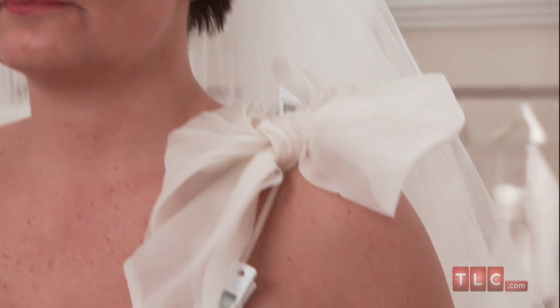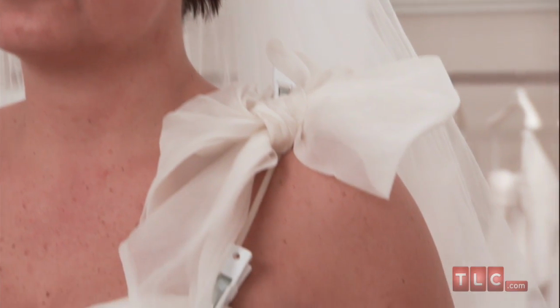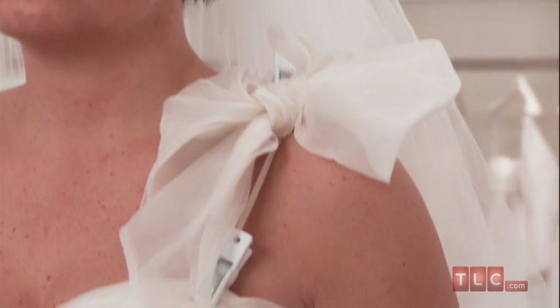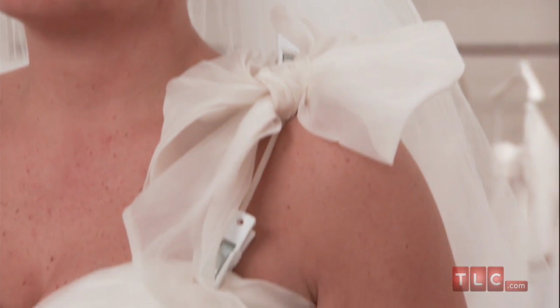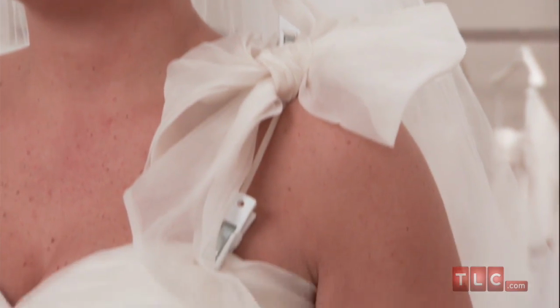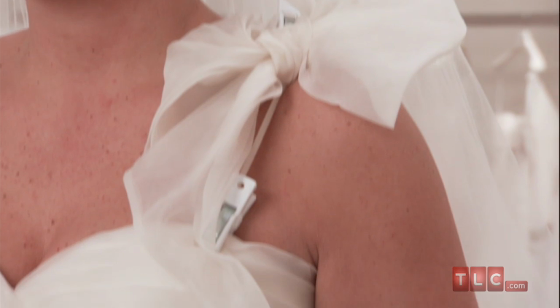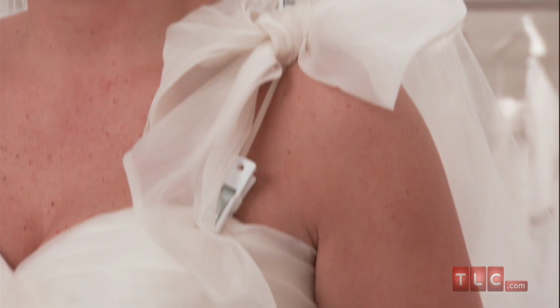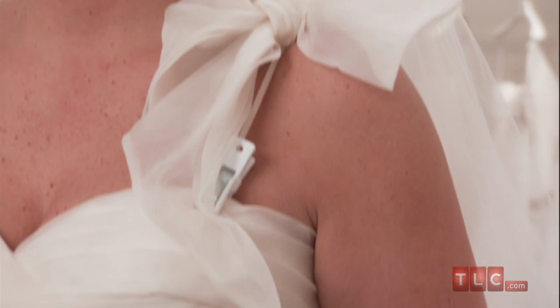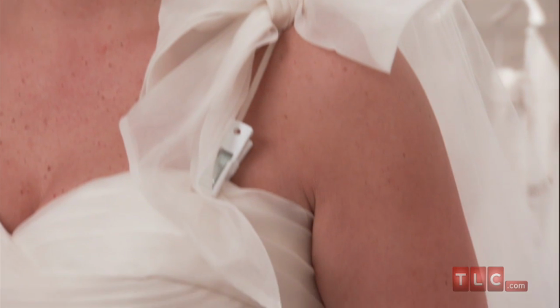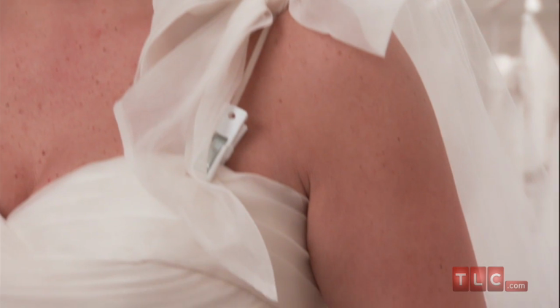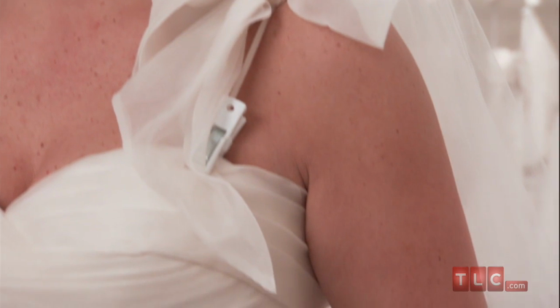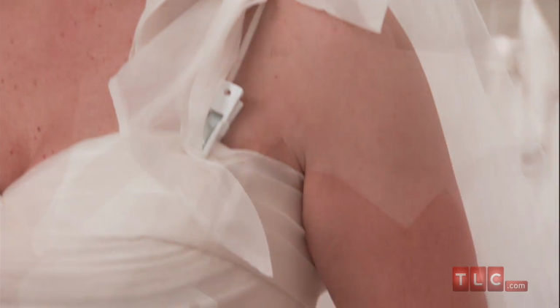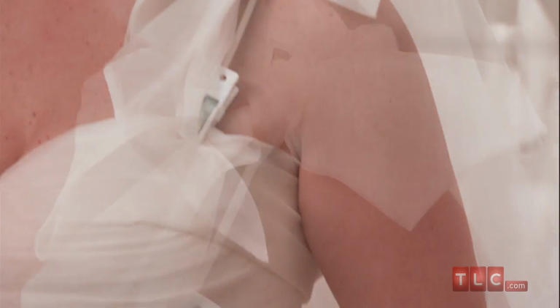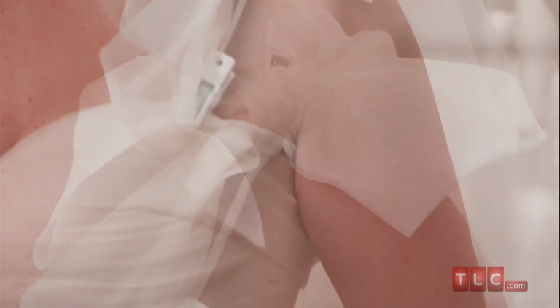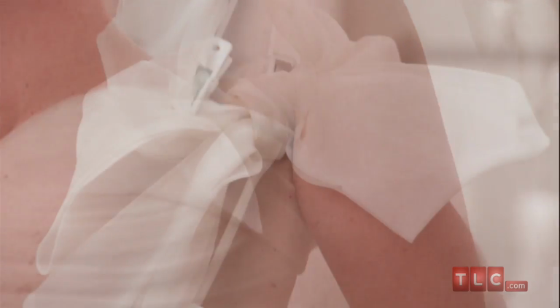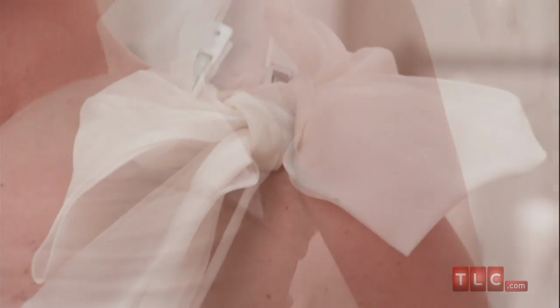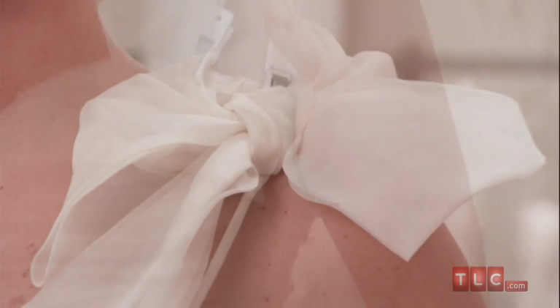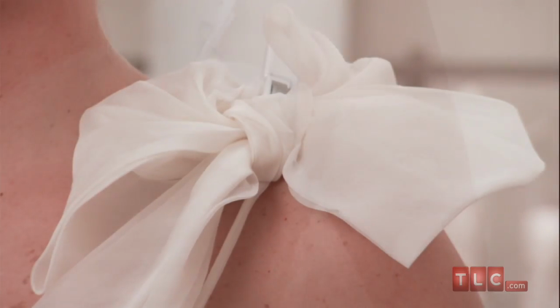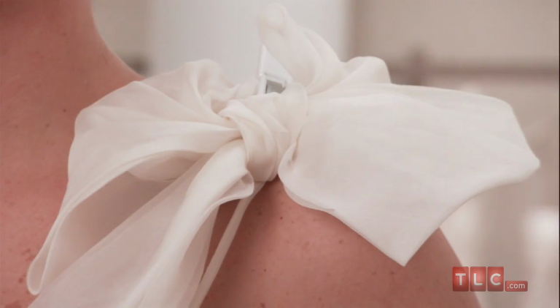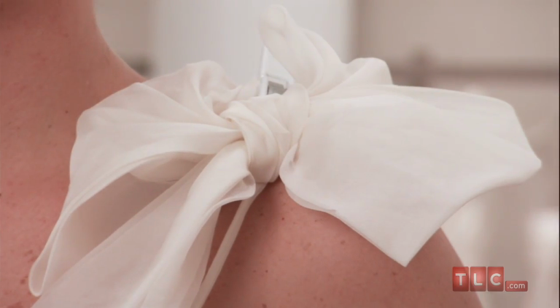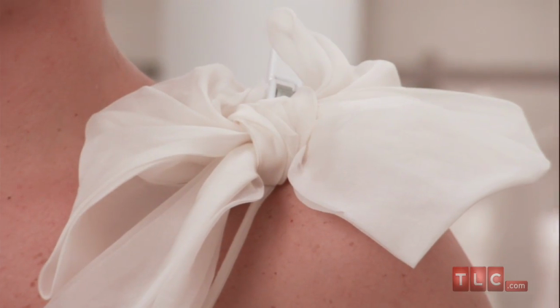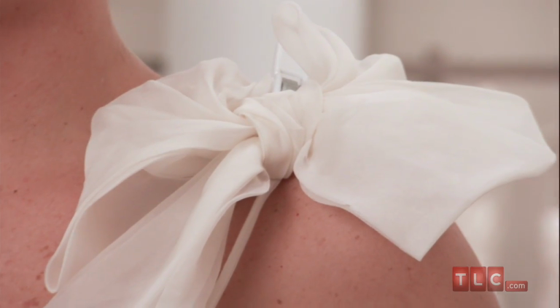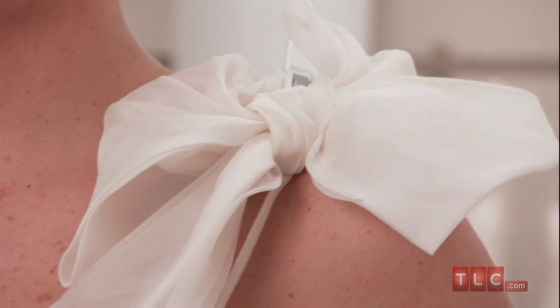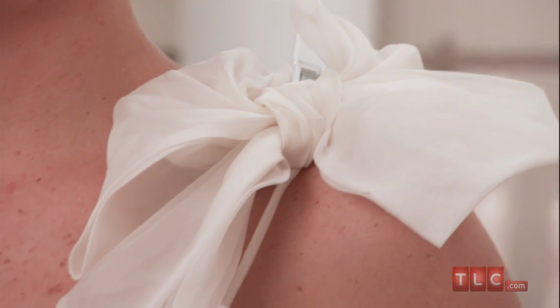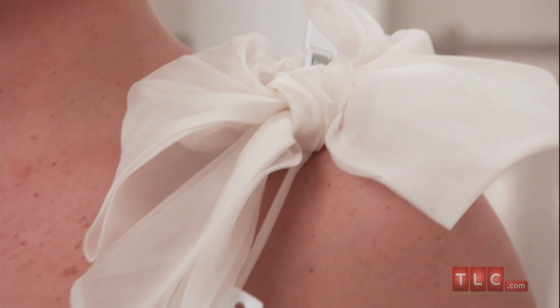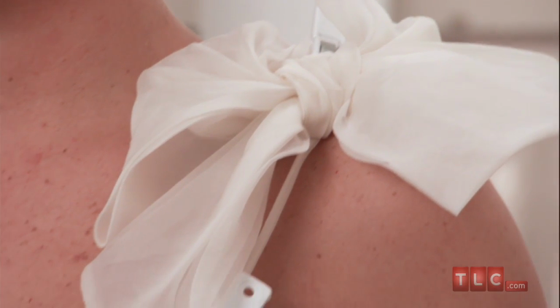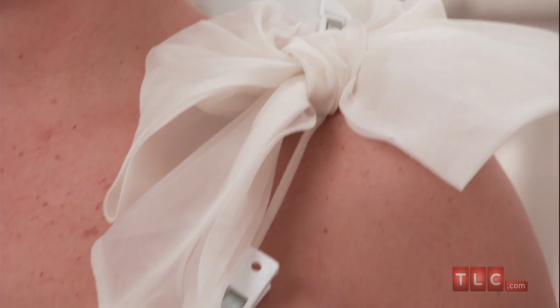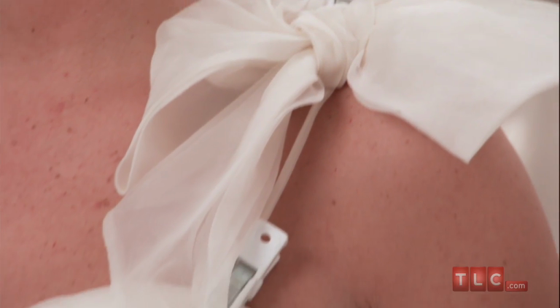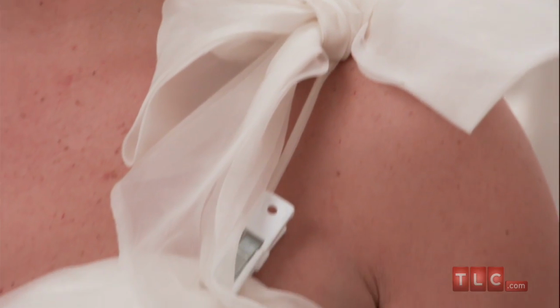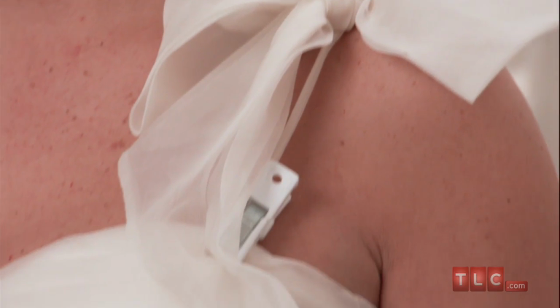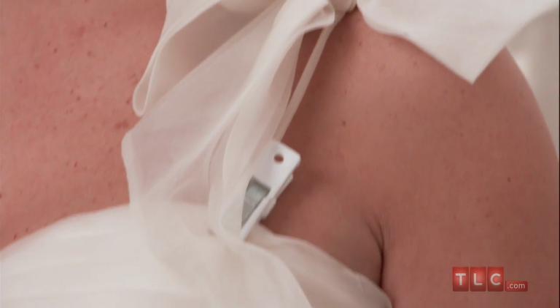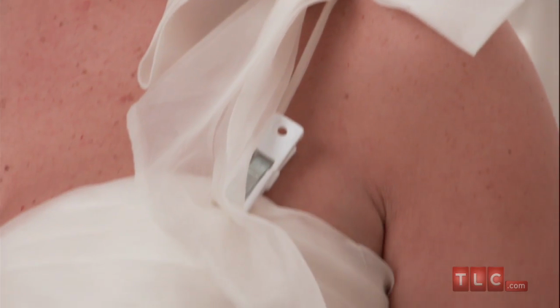The bow is an unexpected and demure touch, and it also negates the need for a necklace.